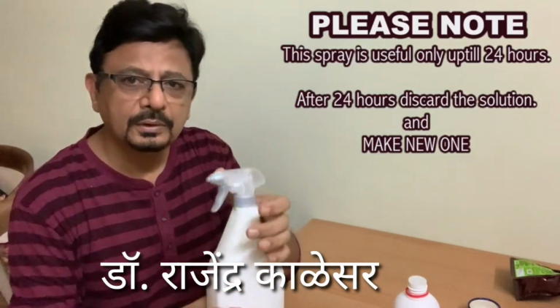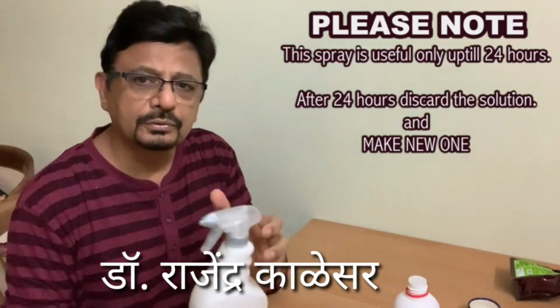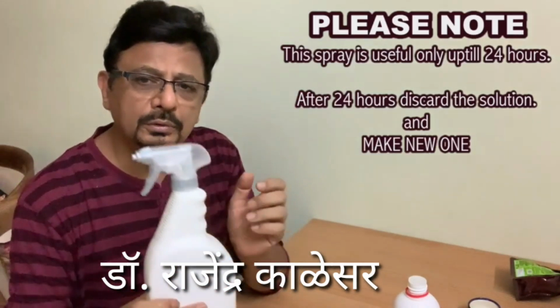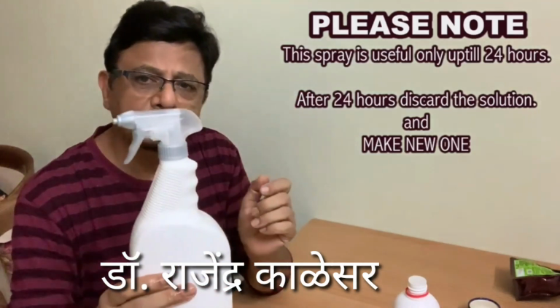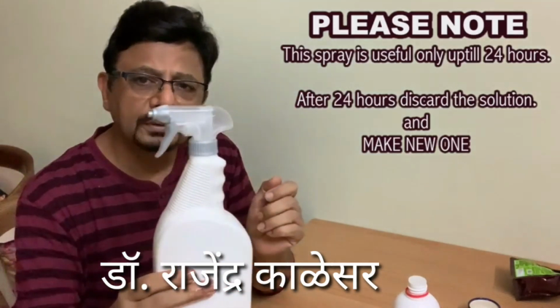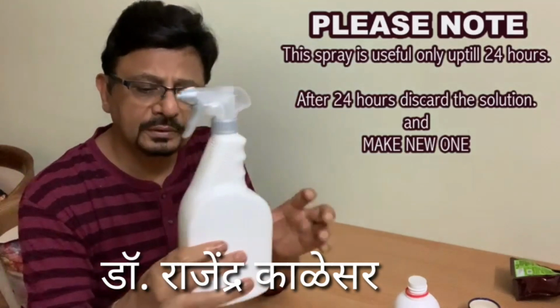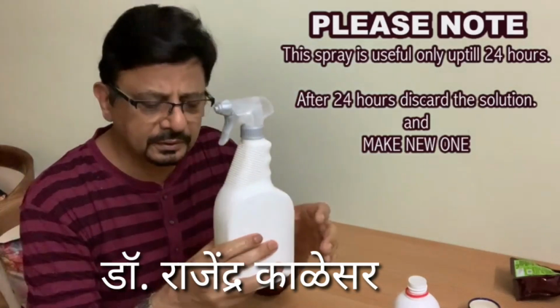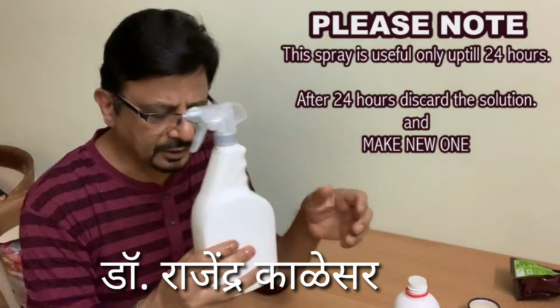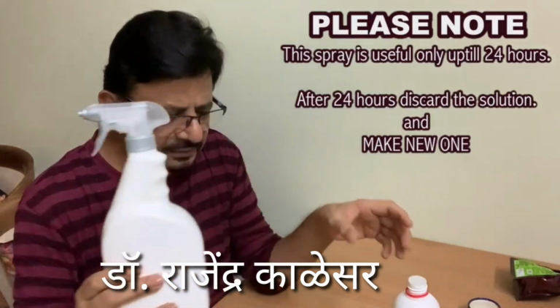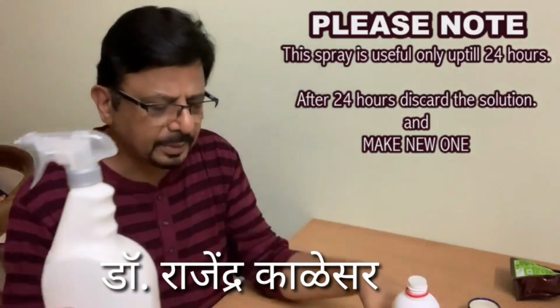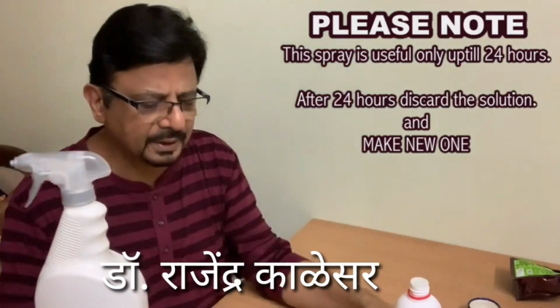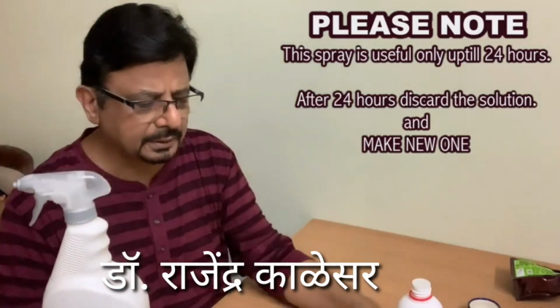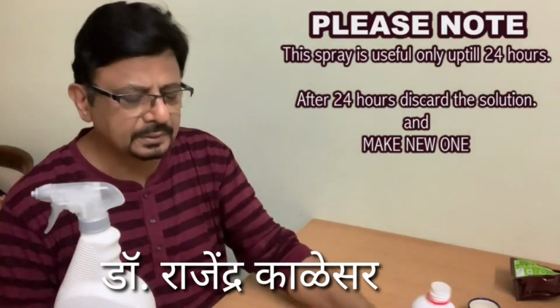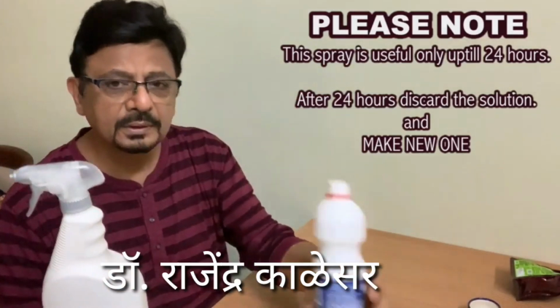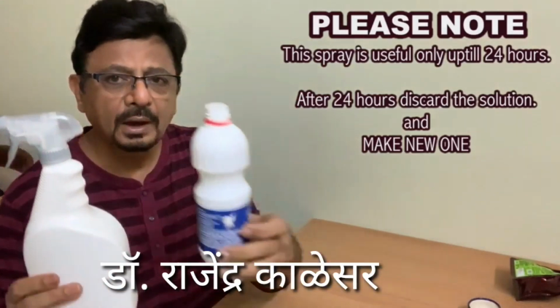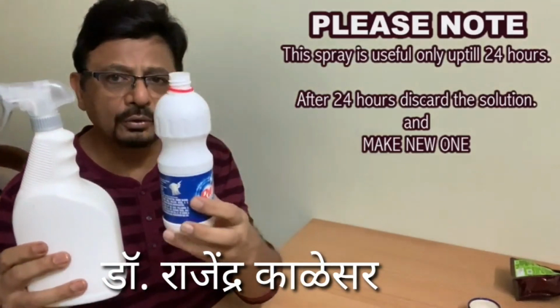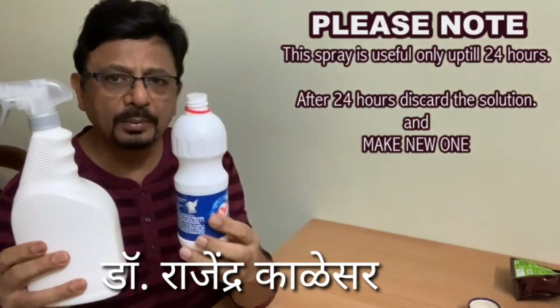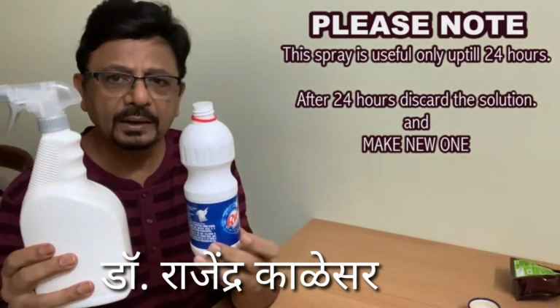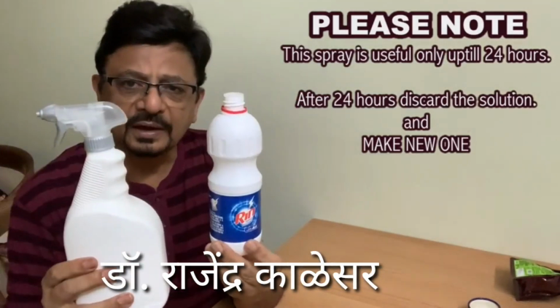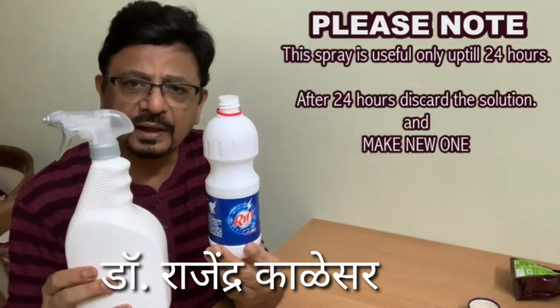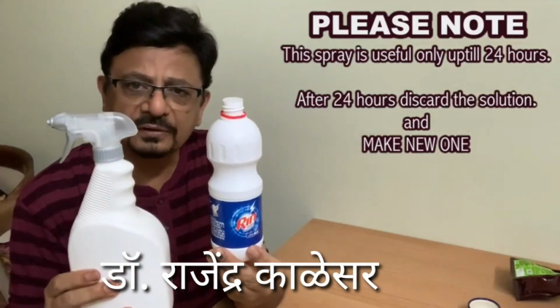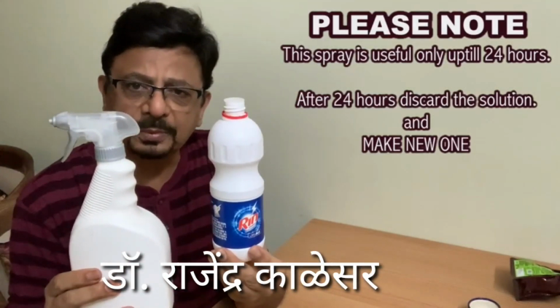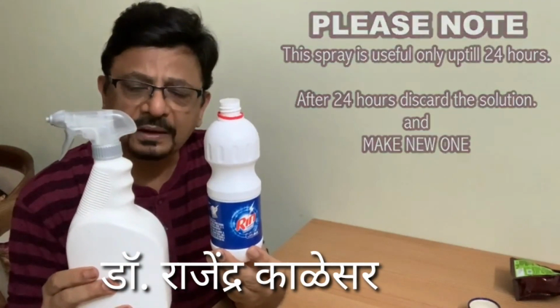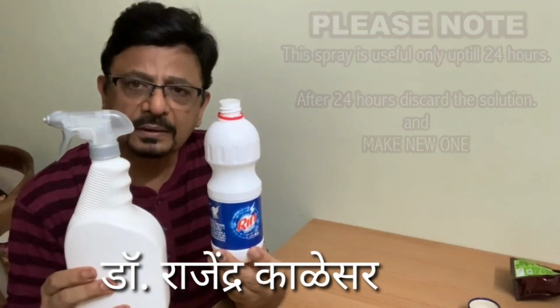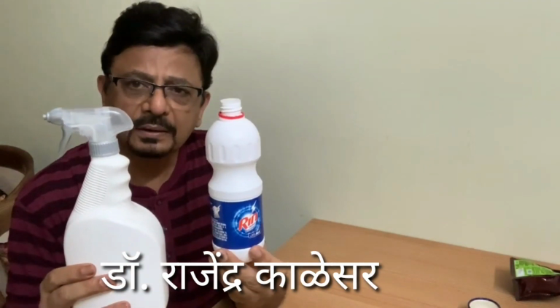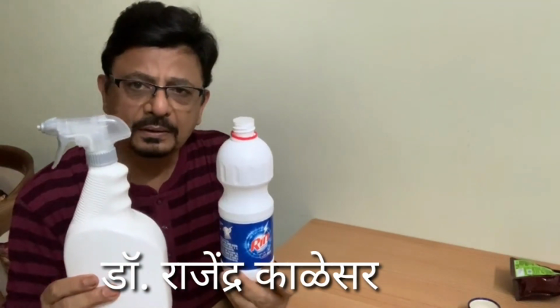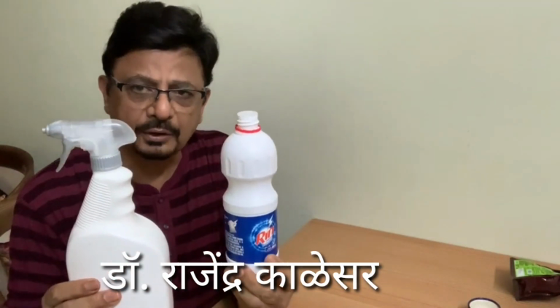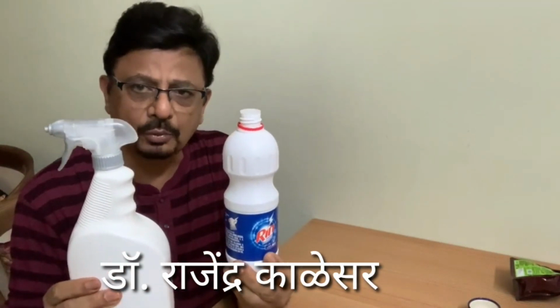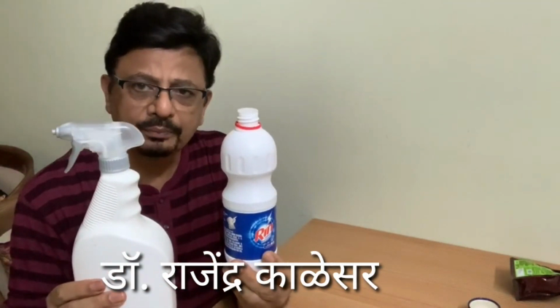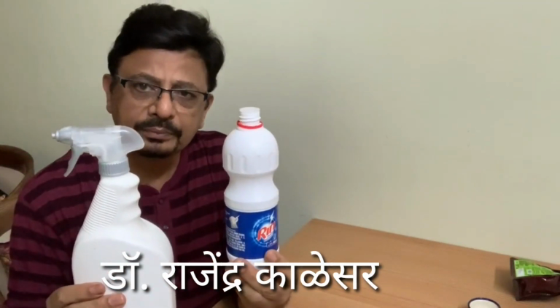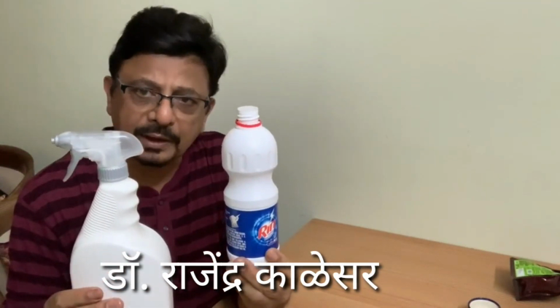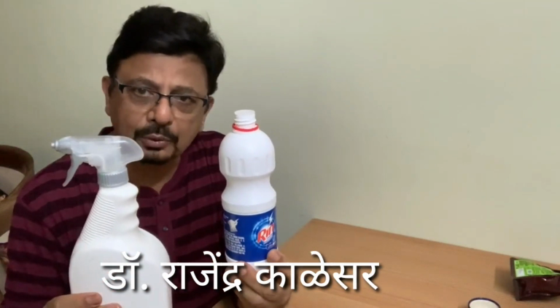So this is a very simple method of how to make a sanitizer spray at home. Thank you.